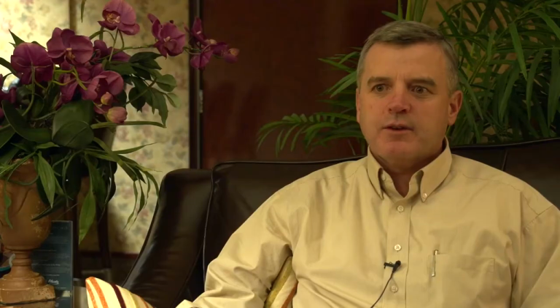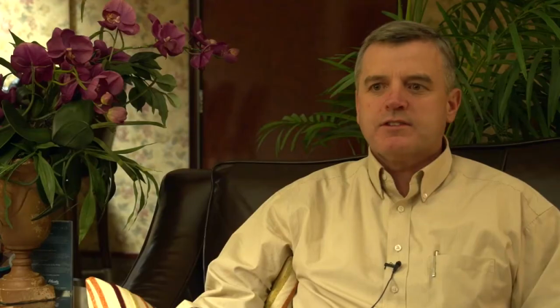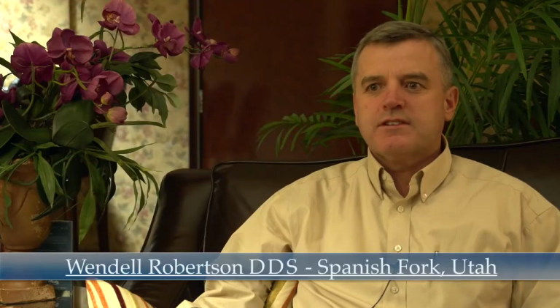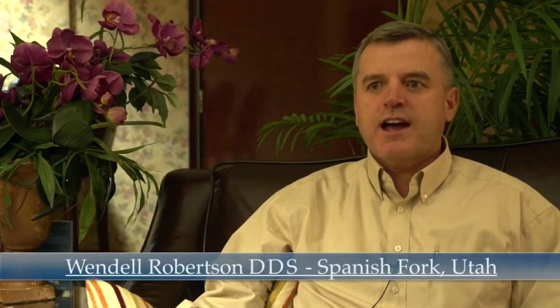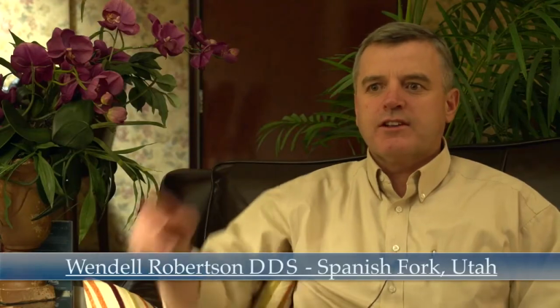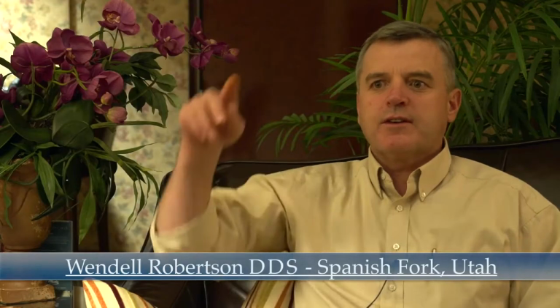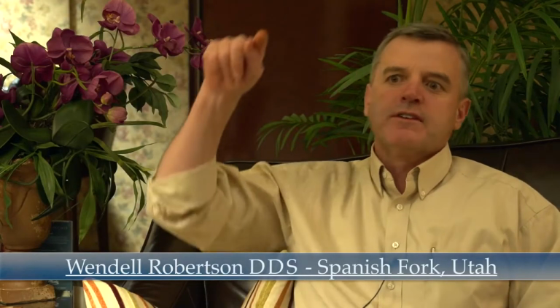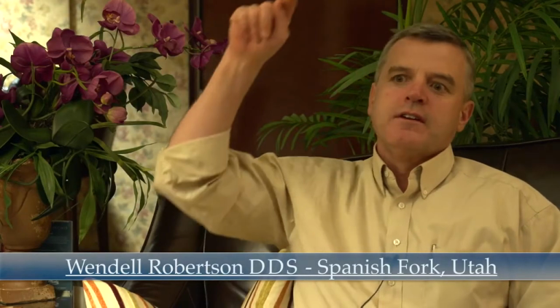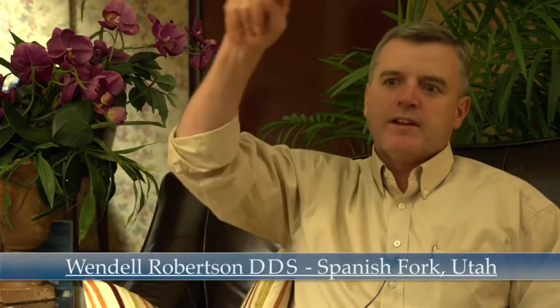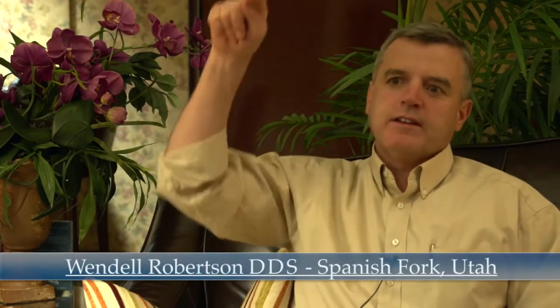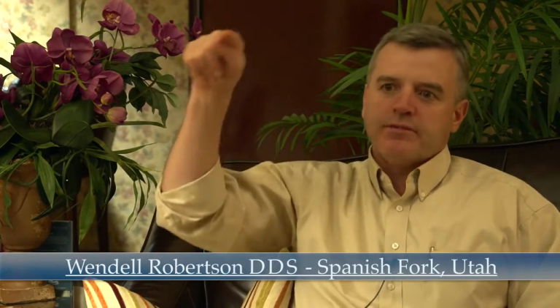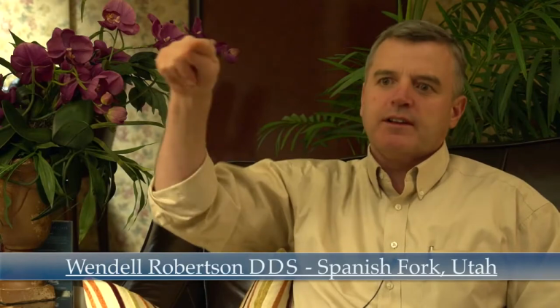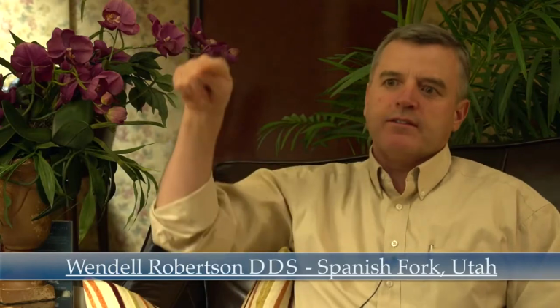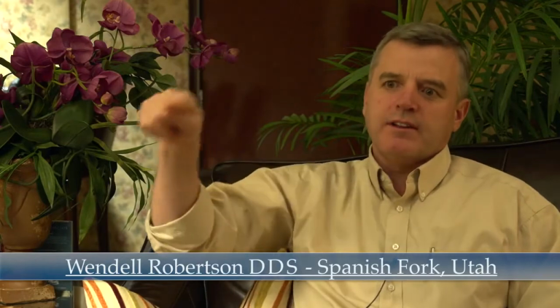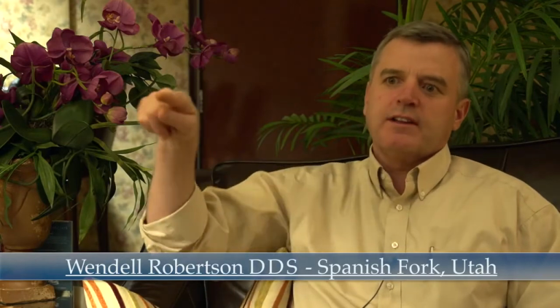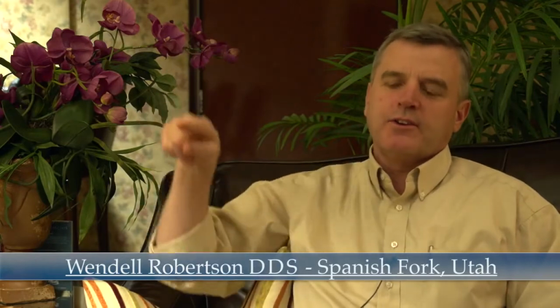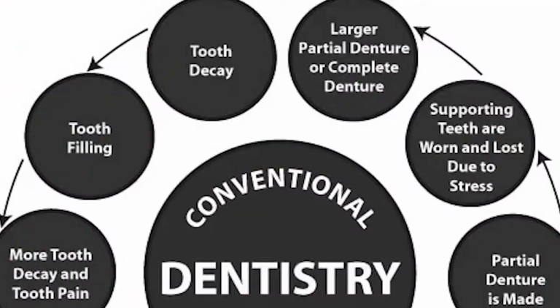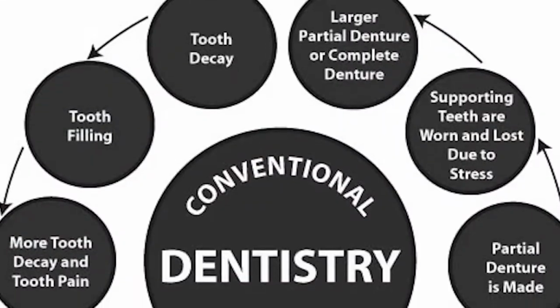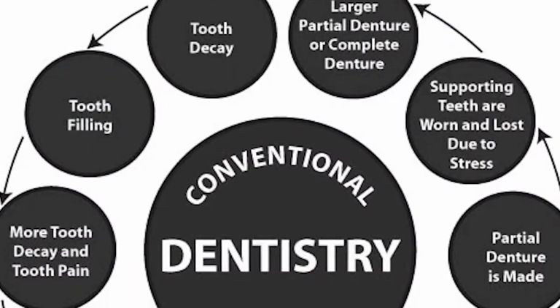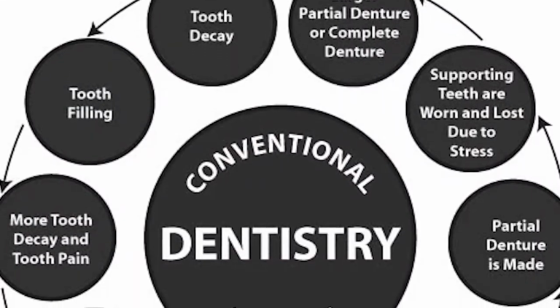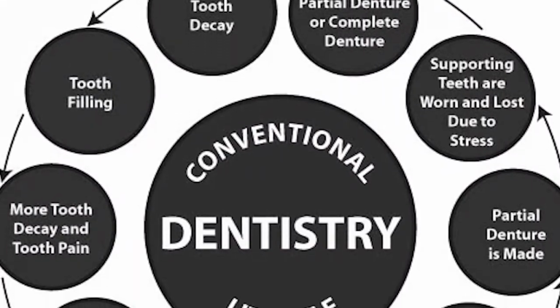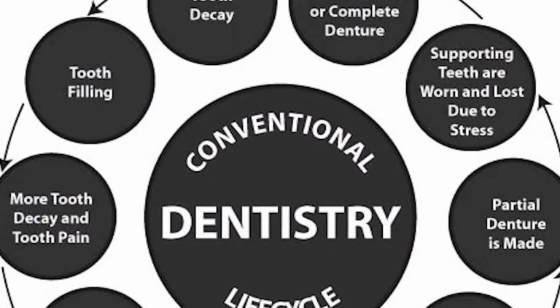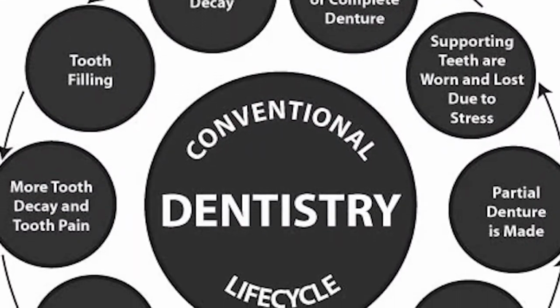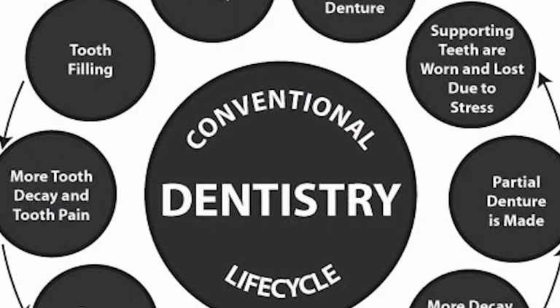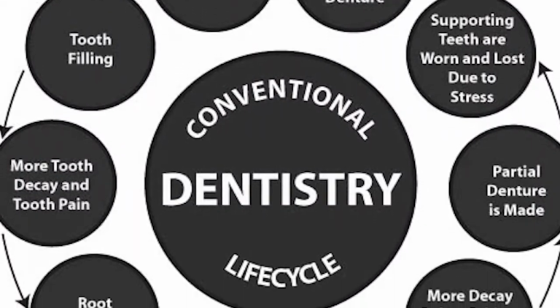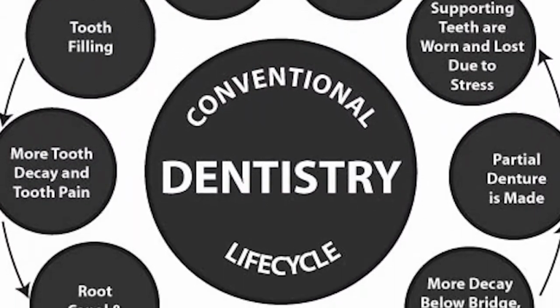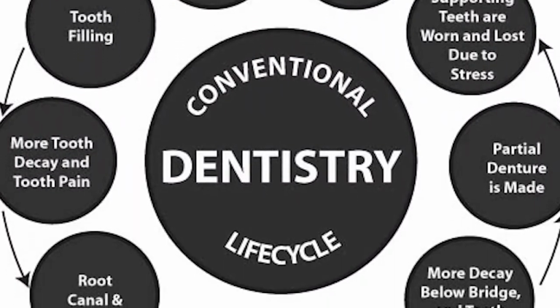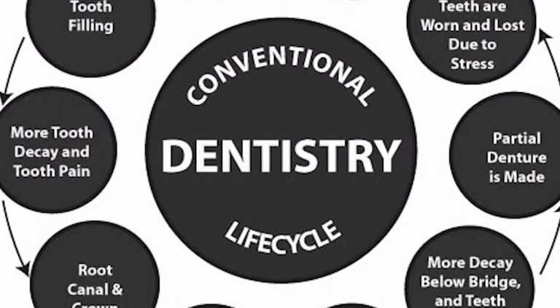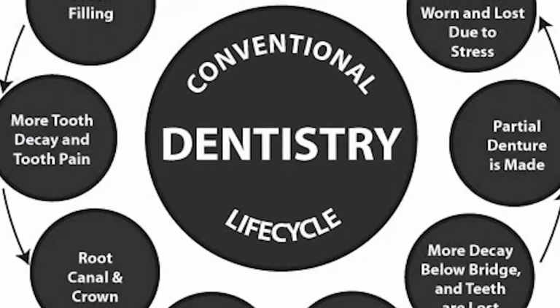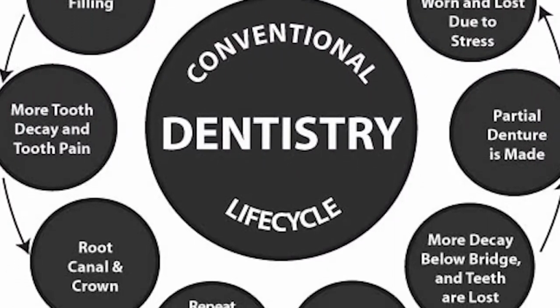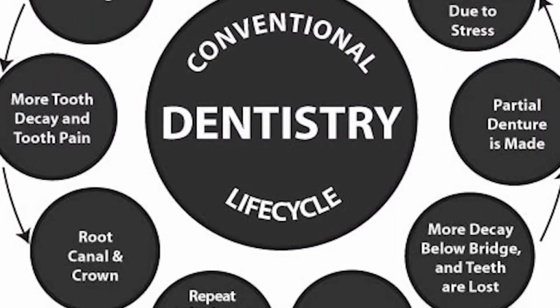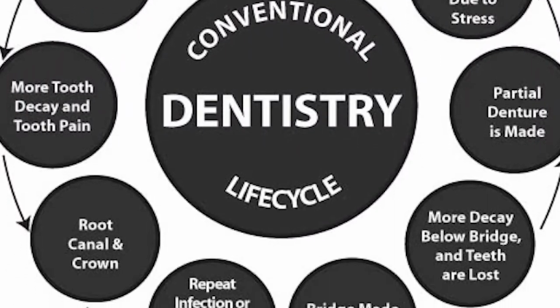There was this cycle, and it was filling, filling, filling, crown, root canal, new crown, new root canal.